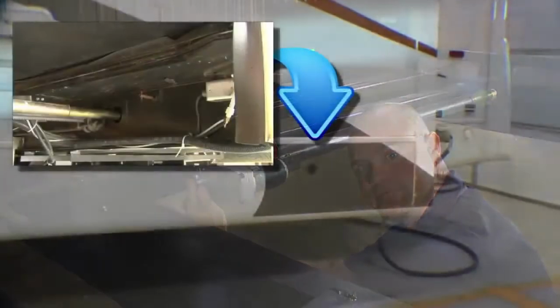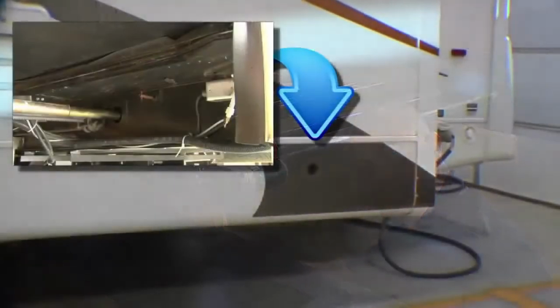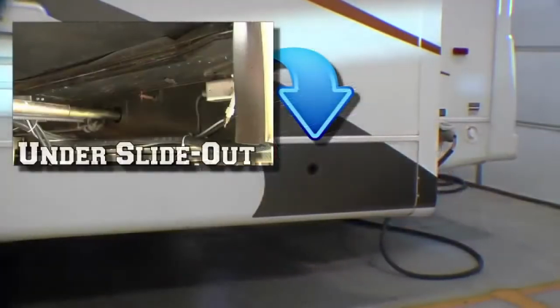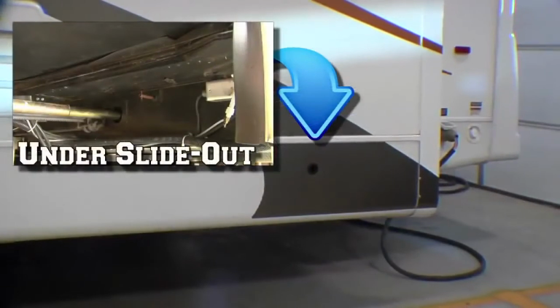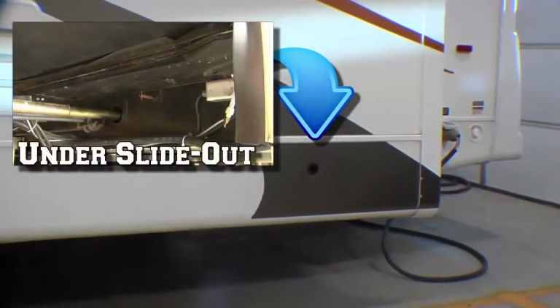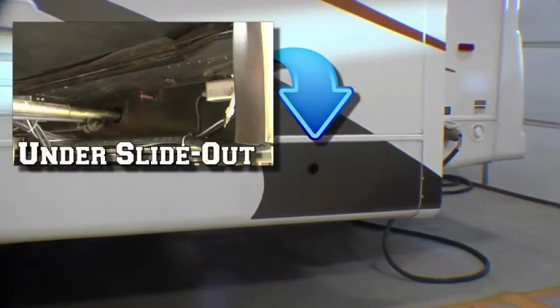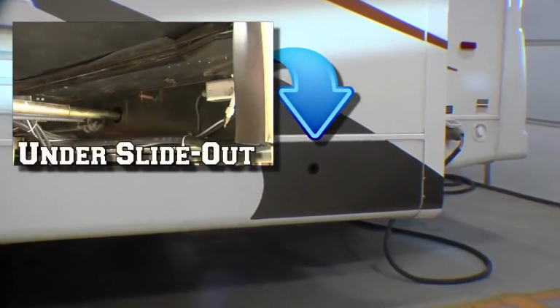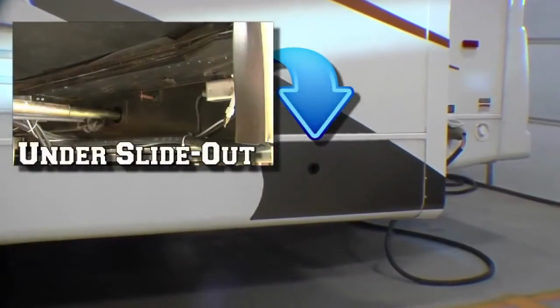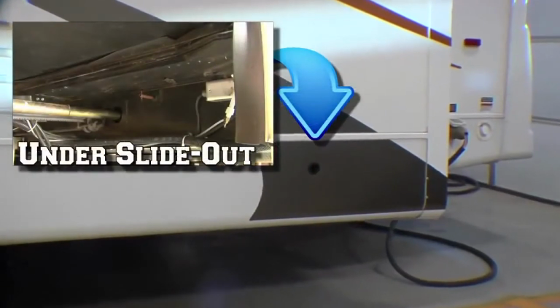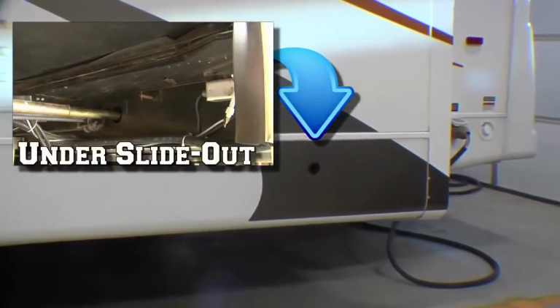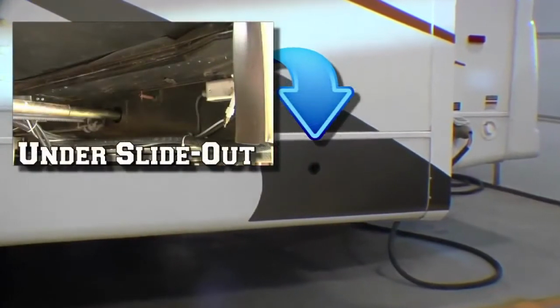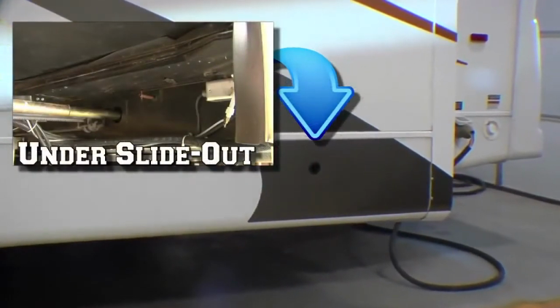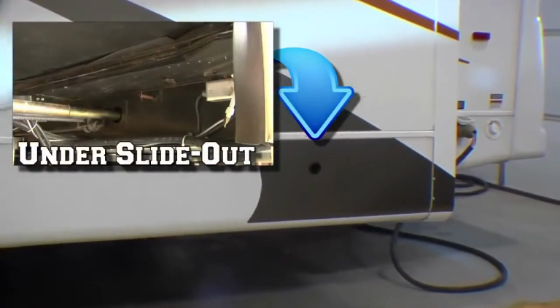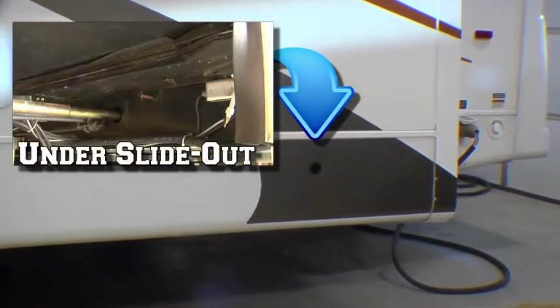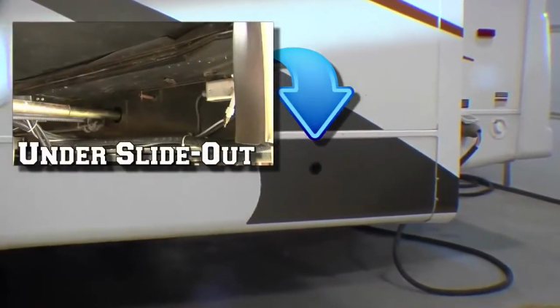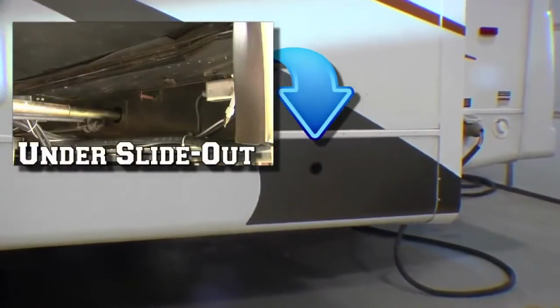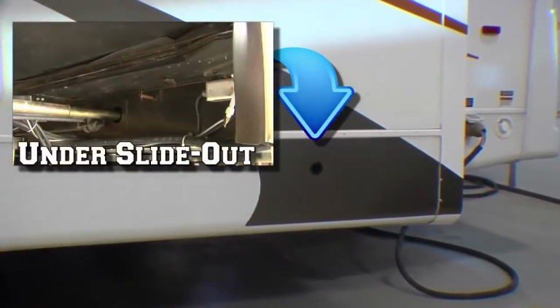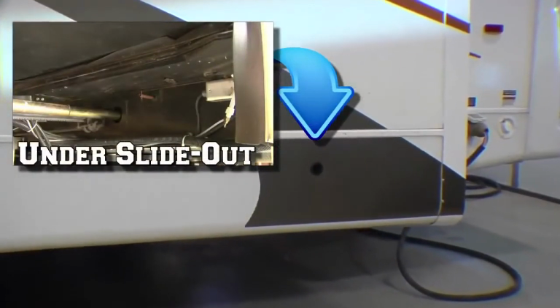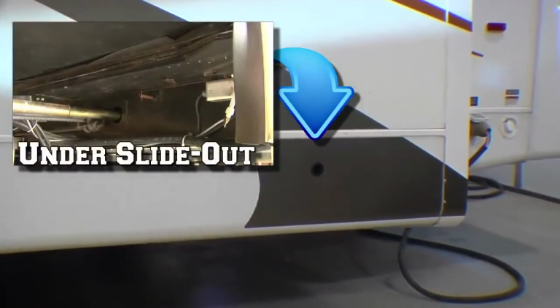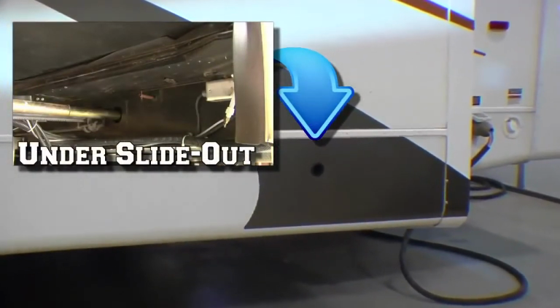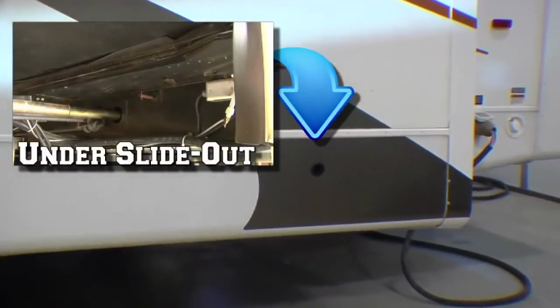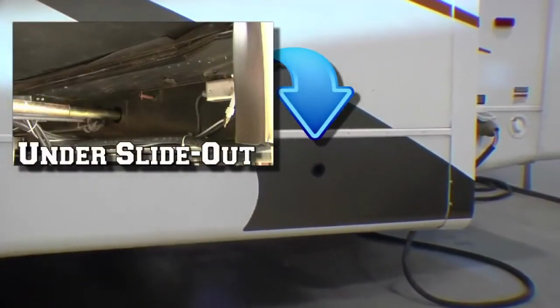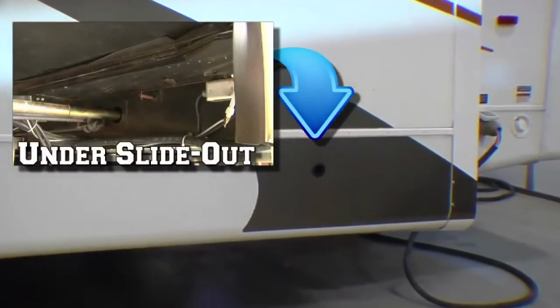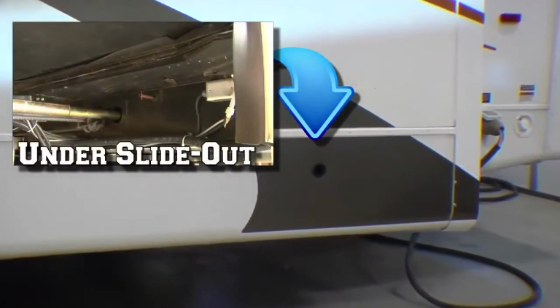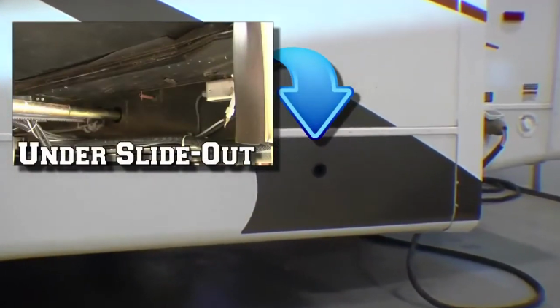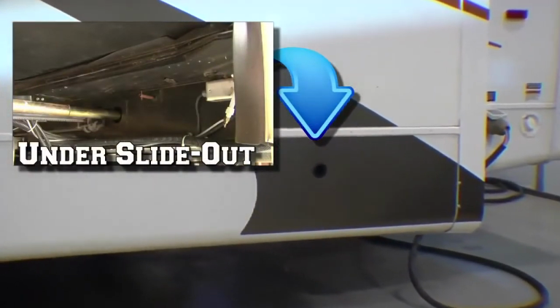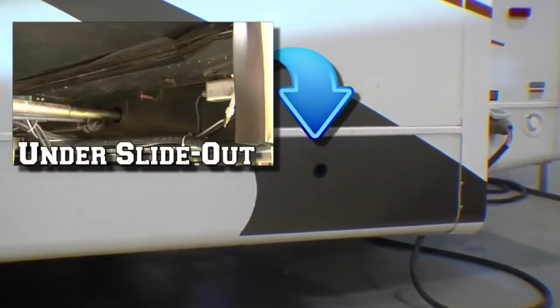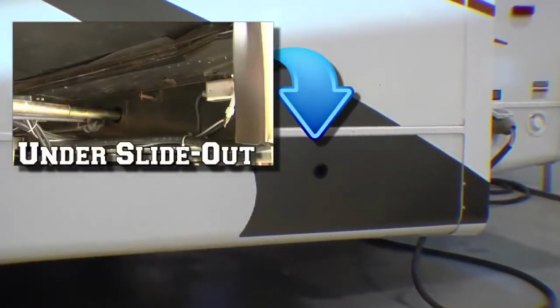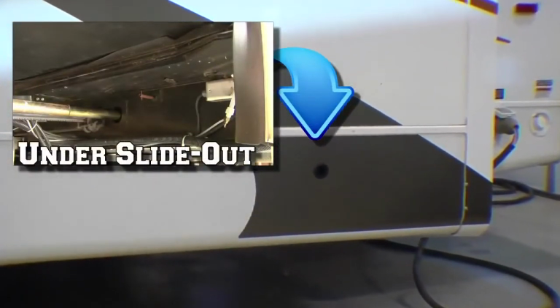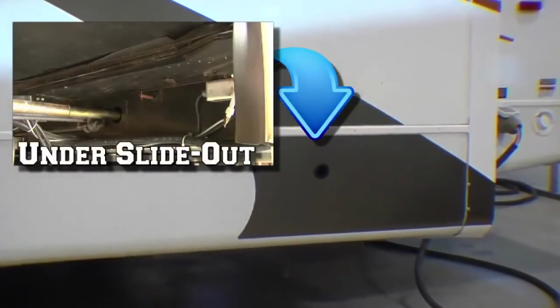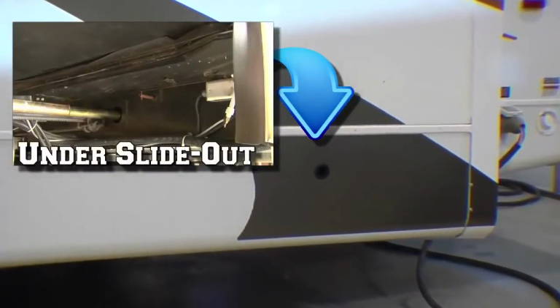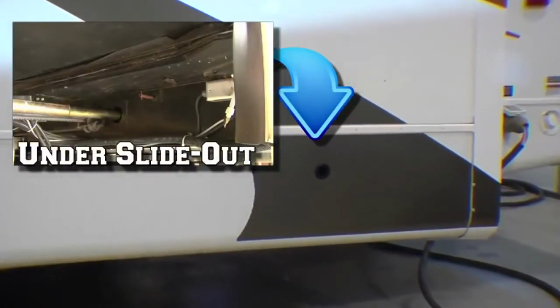A through-frame override crank extension is located outside of the chassis main rail.